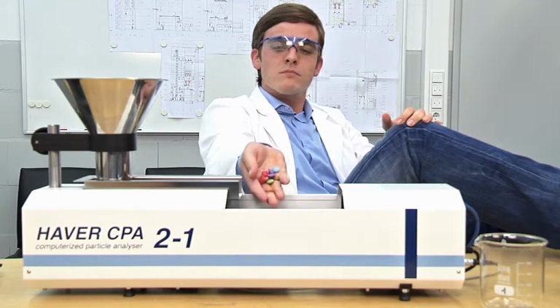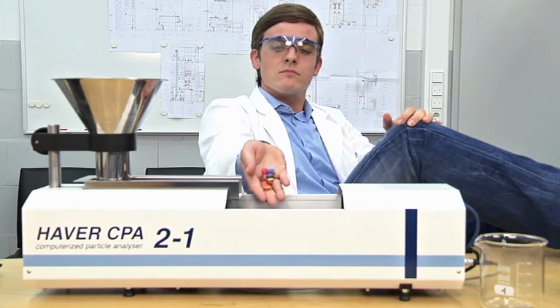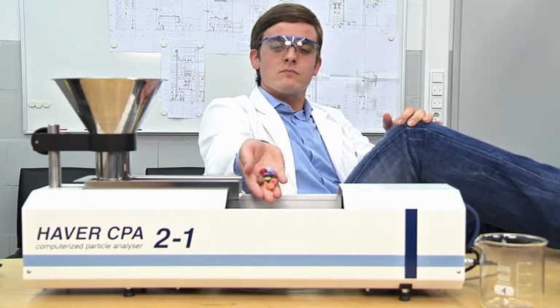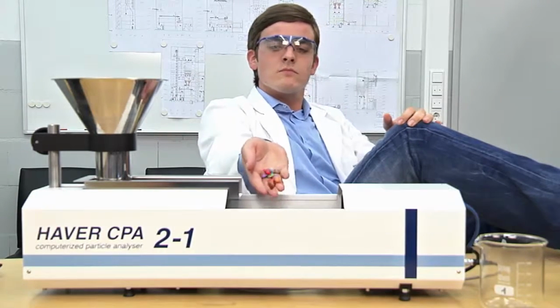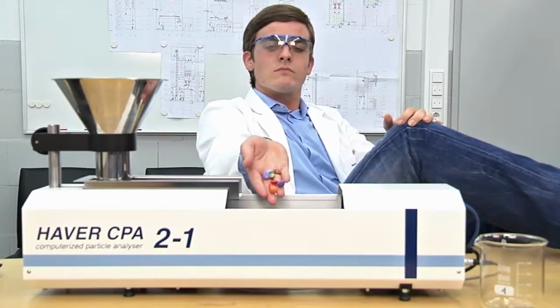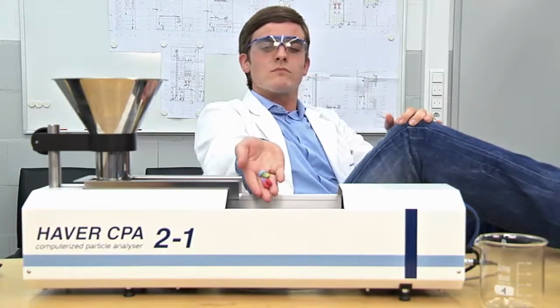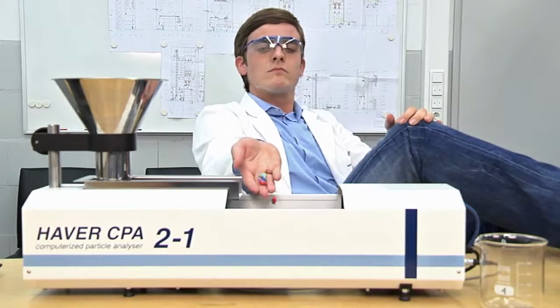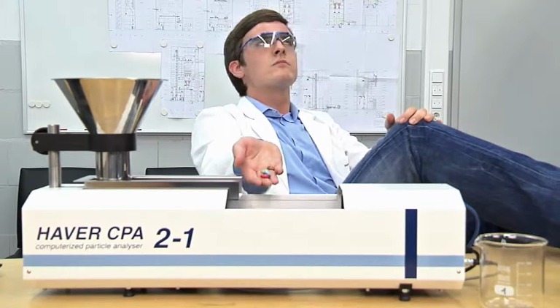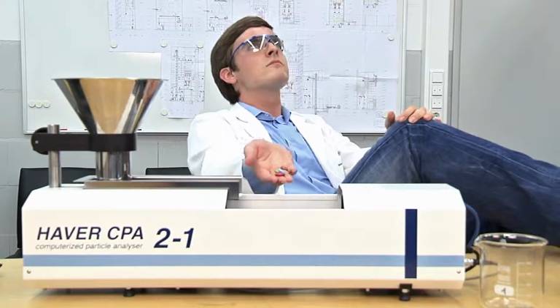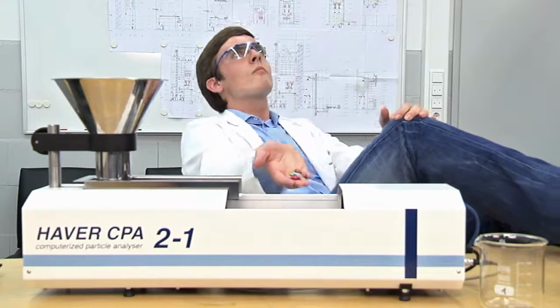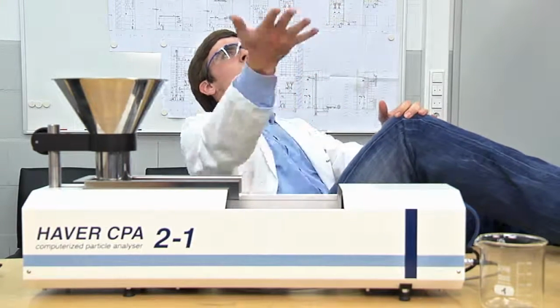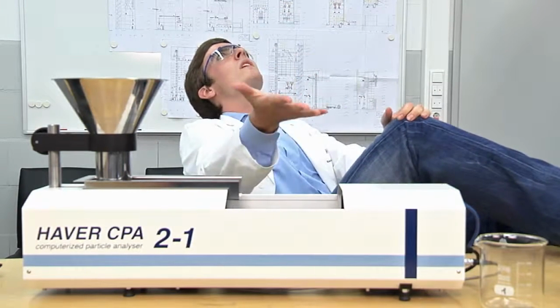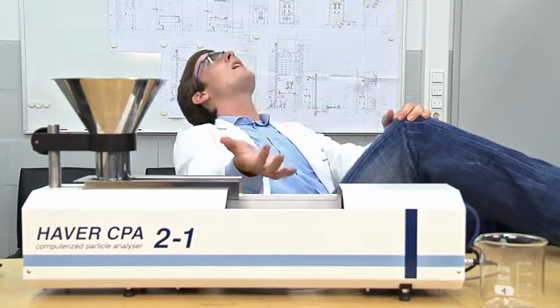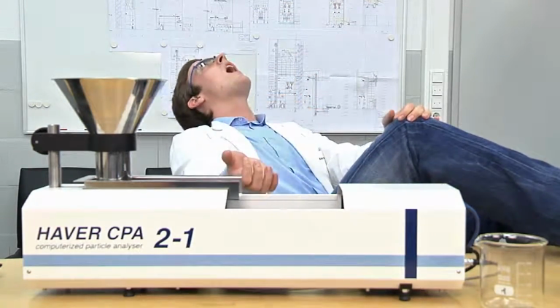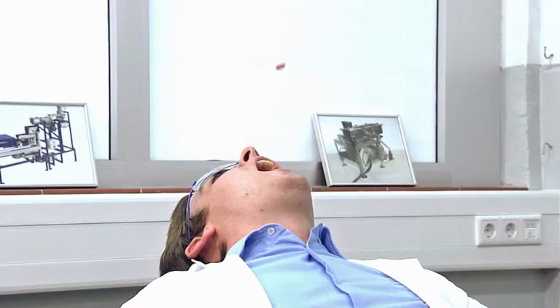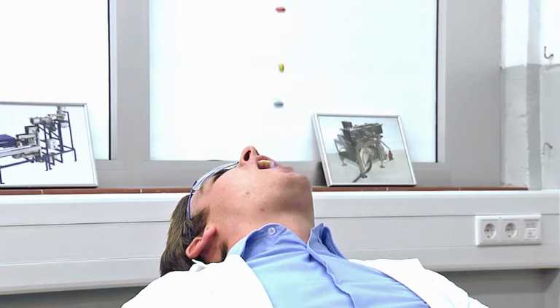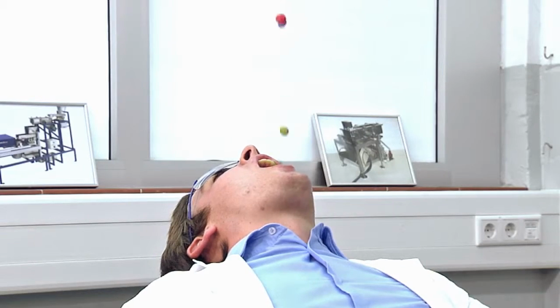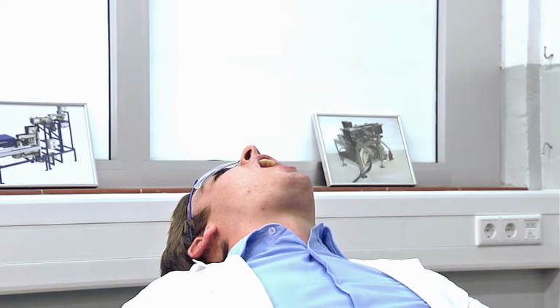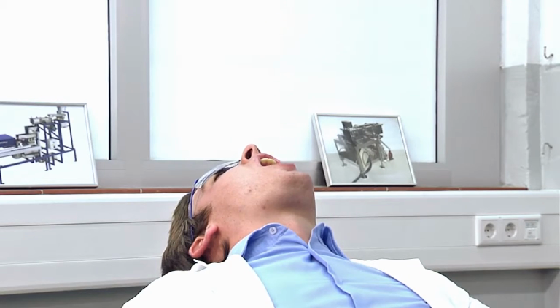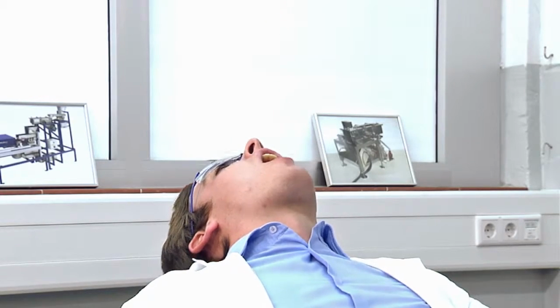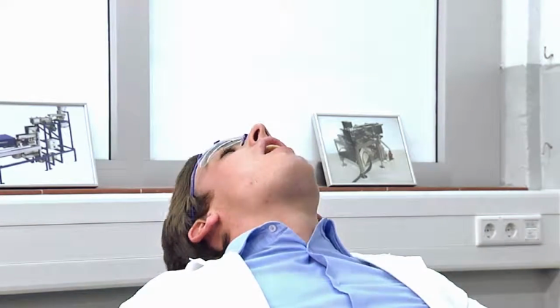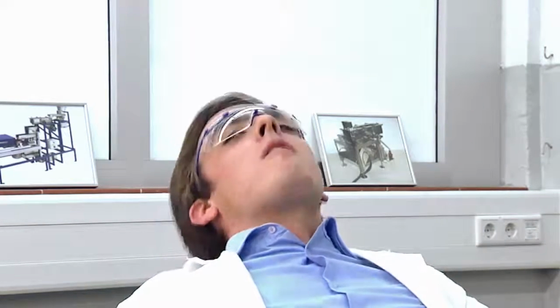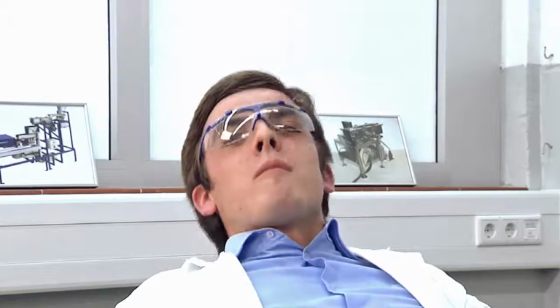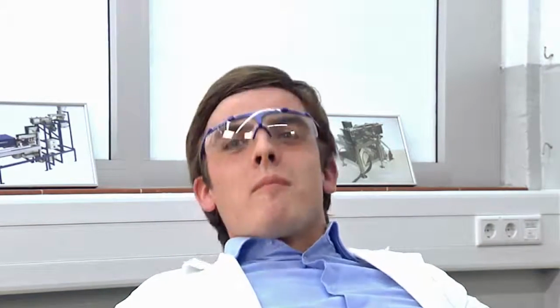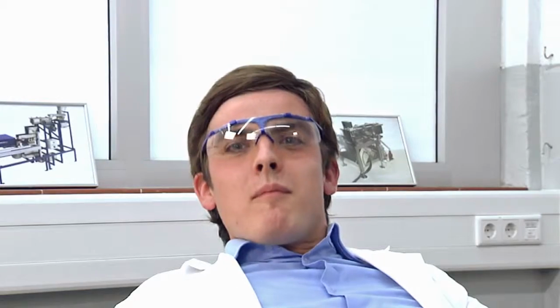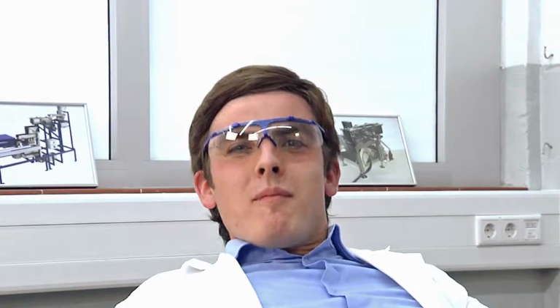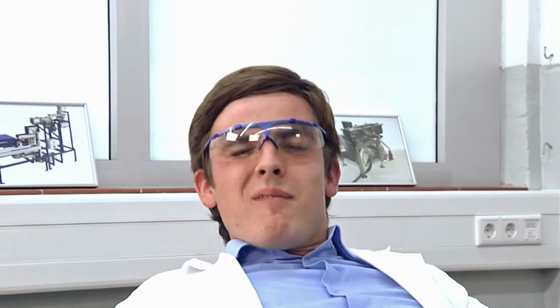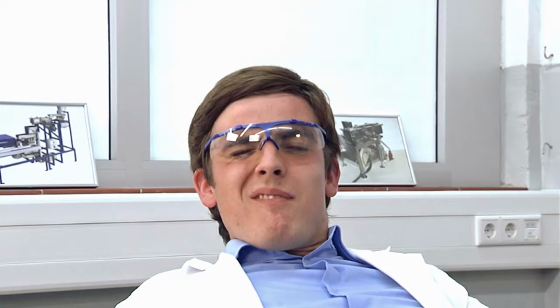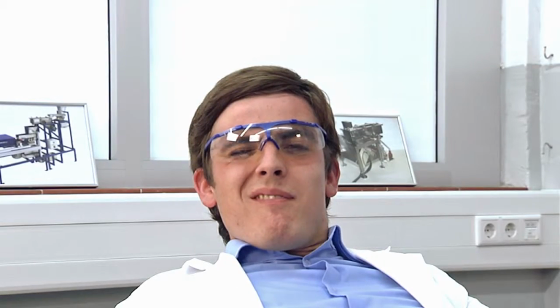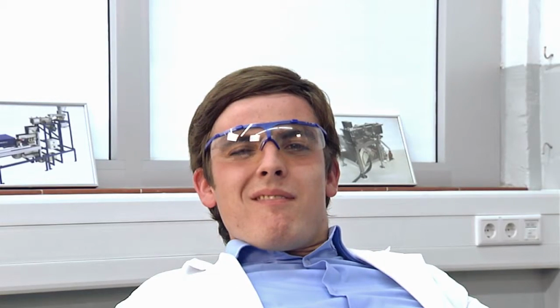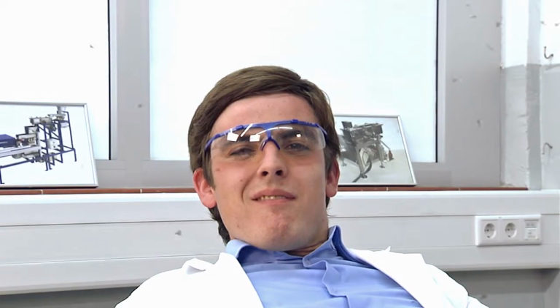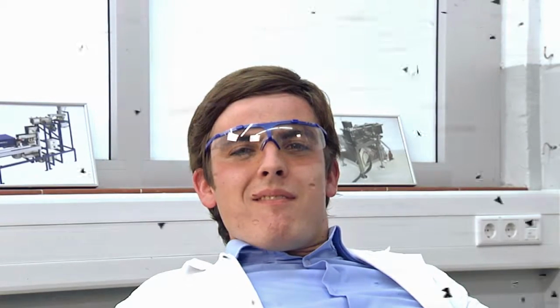With the Hafer CPA 2-1, lab techs have everything under control.